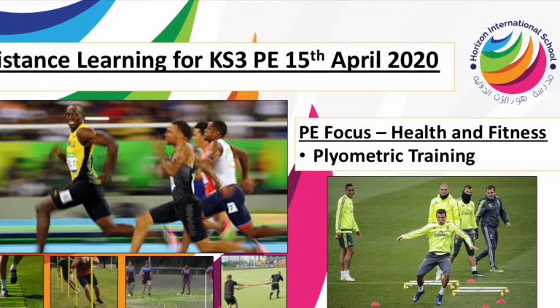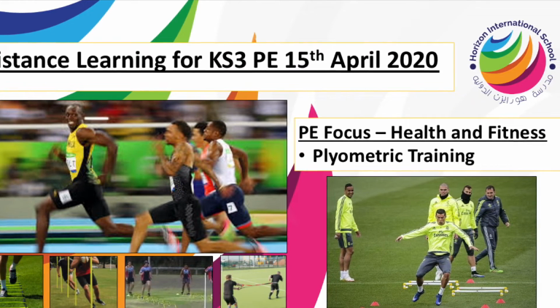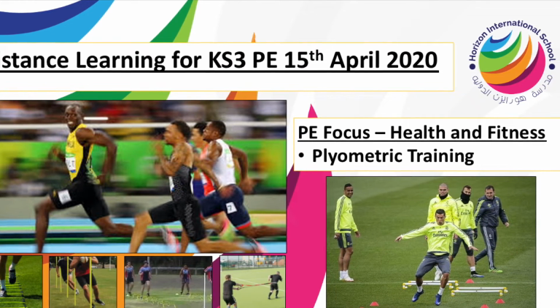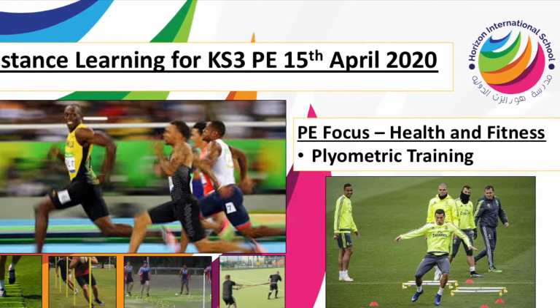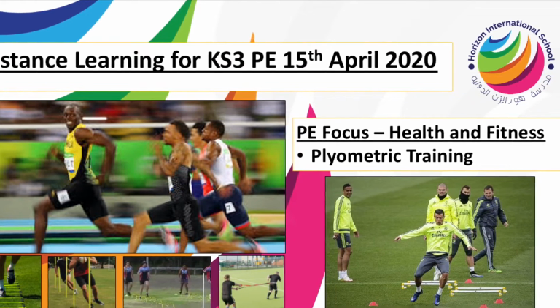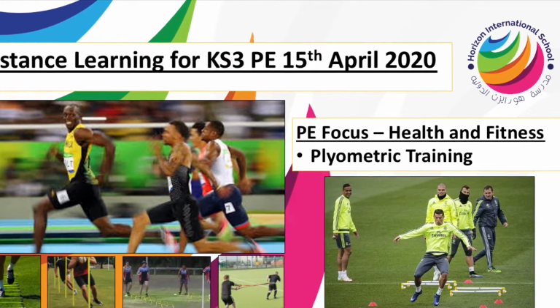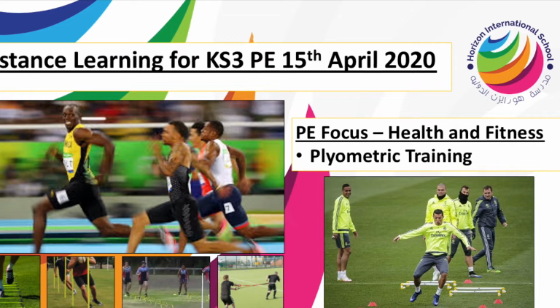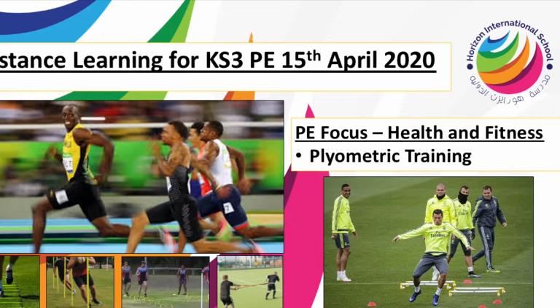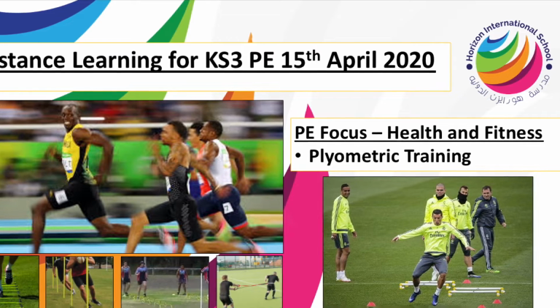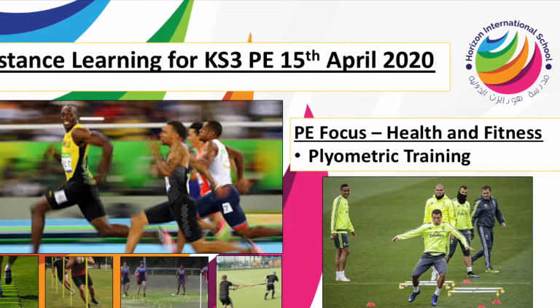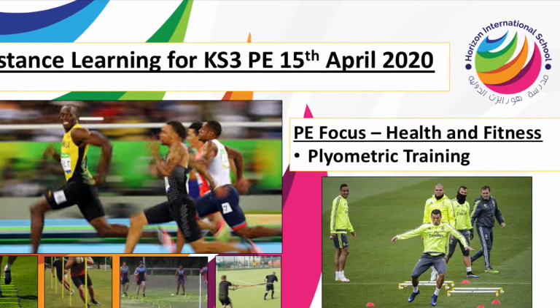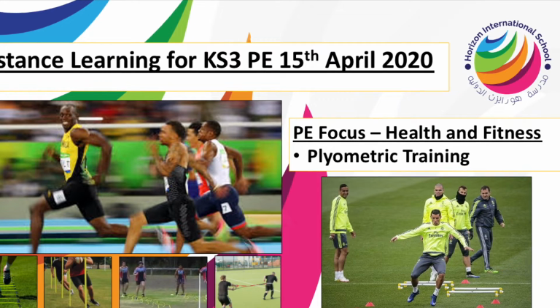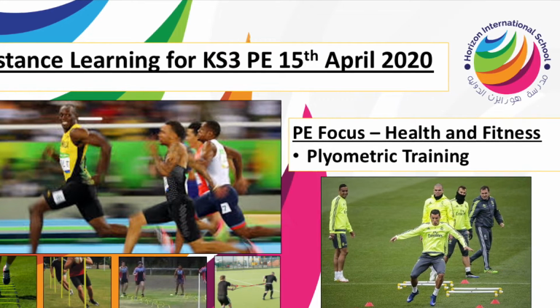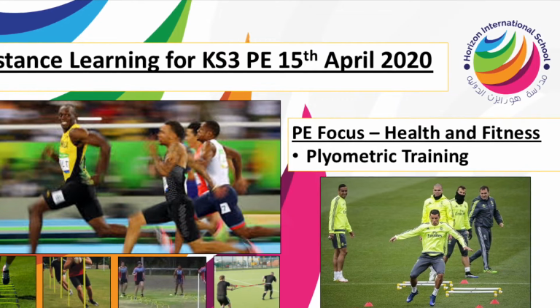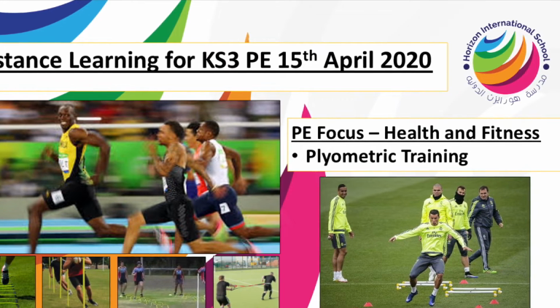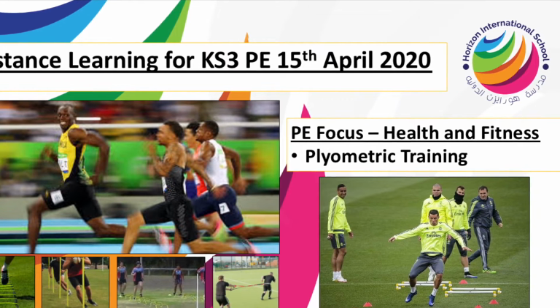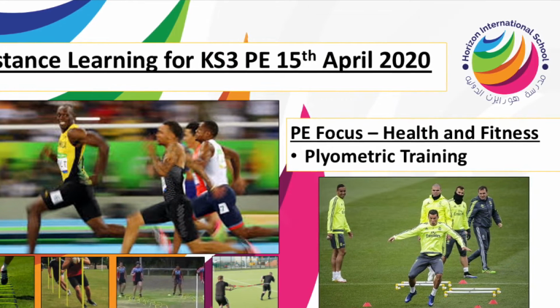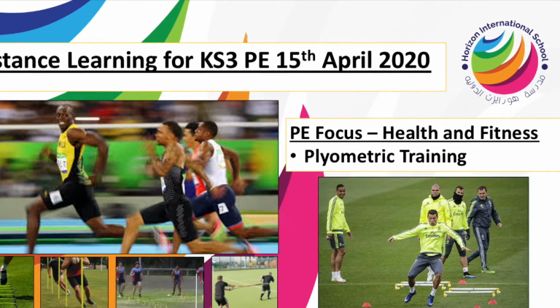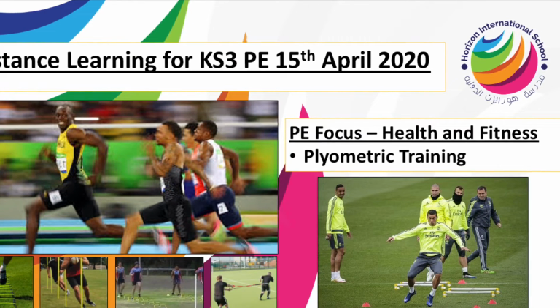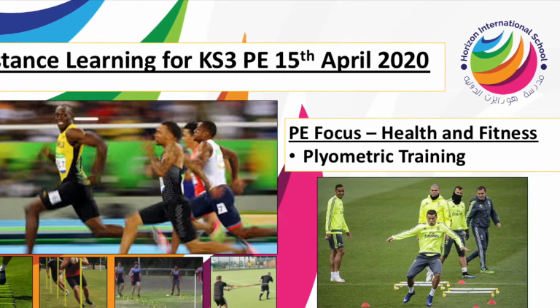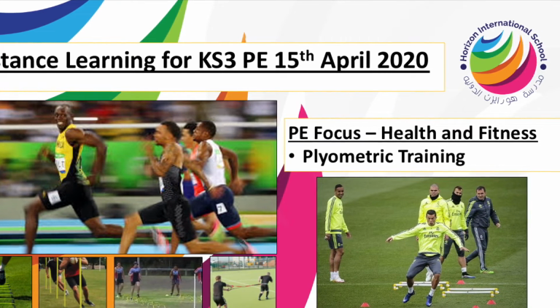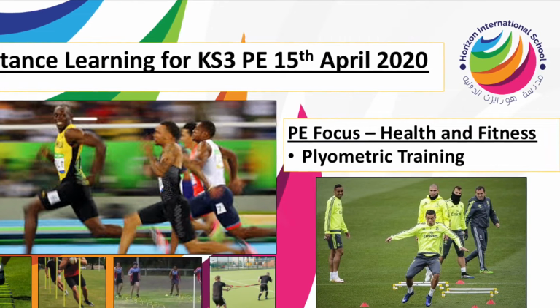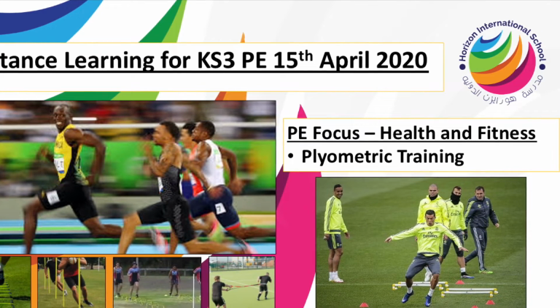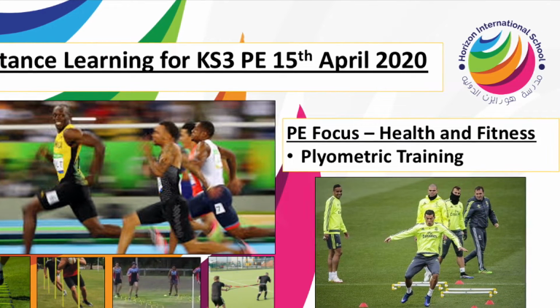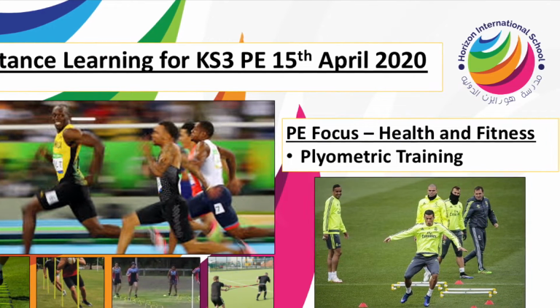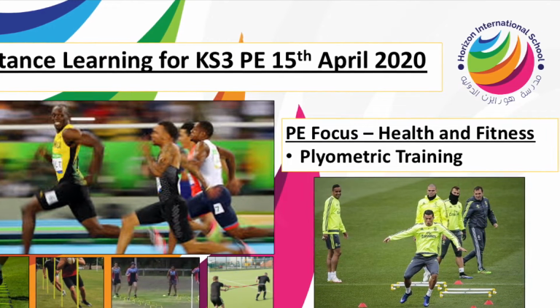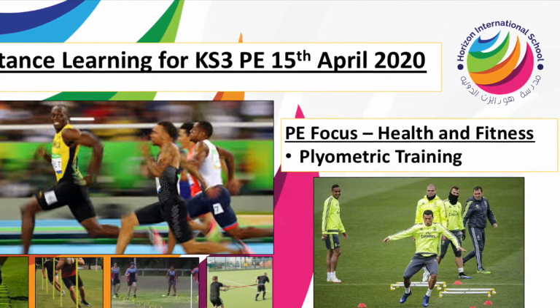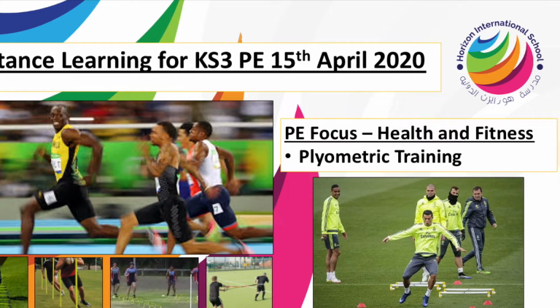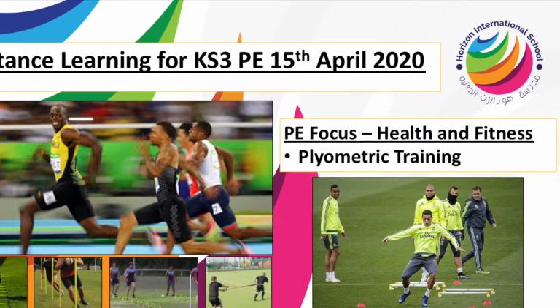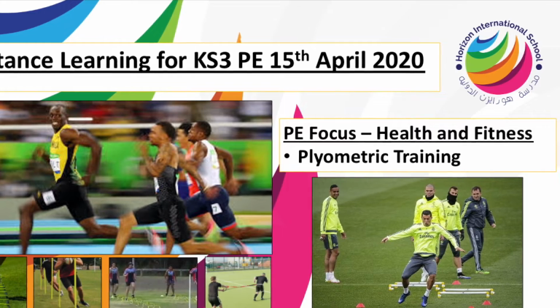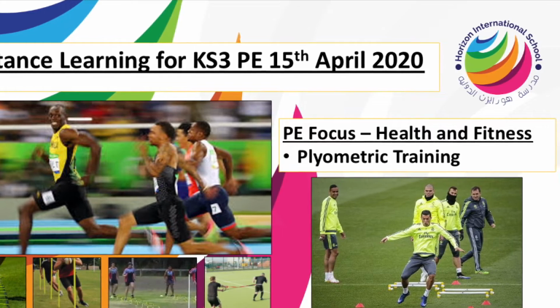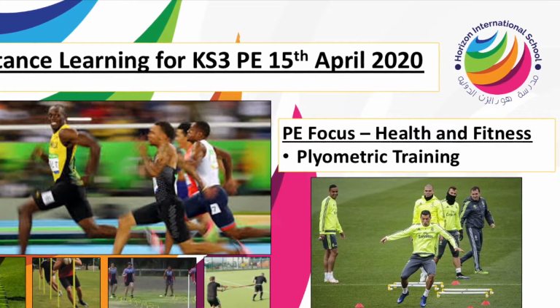Plyometrics helps develop your reaction time, your foot speed, your coordination, acceleration, agility and strength.